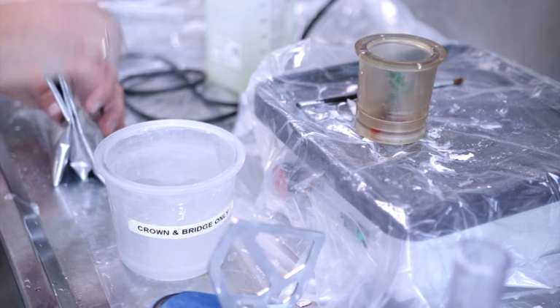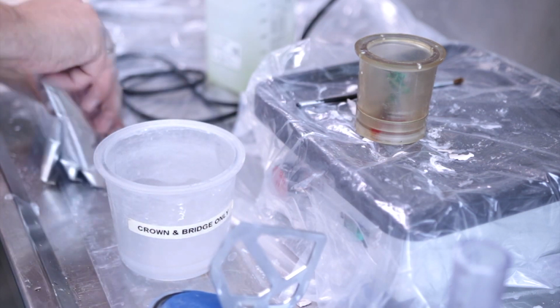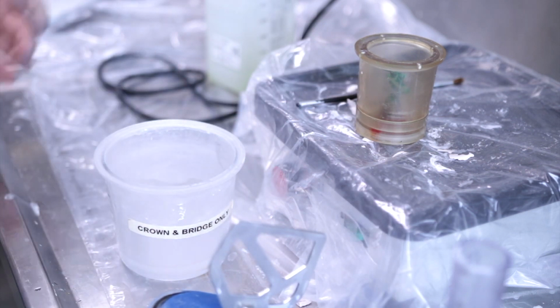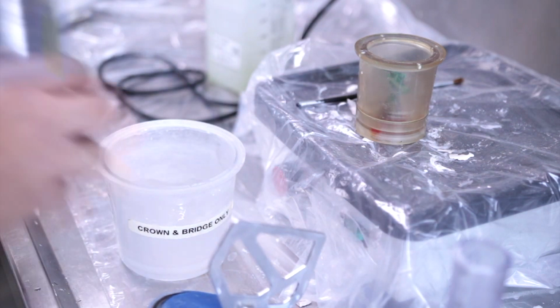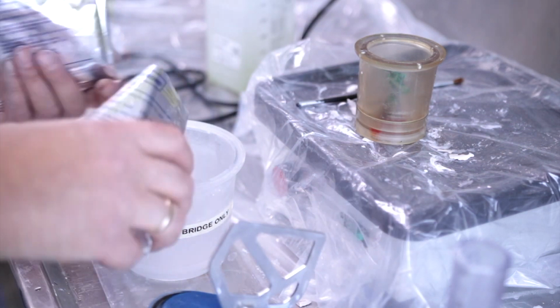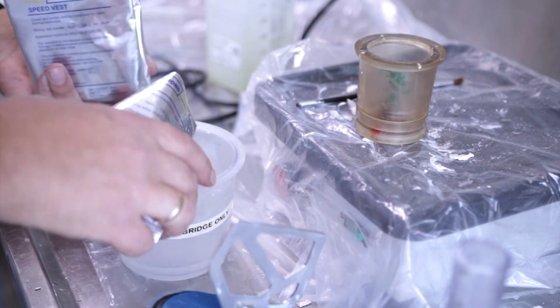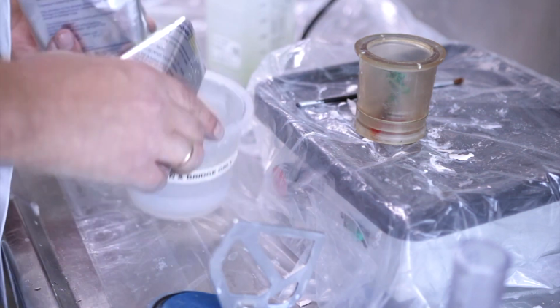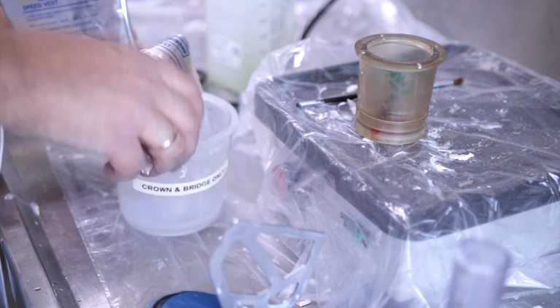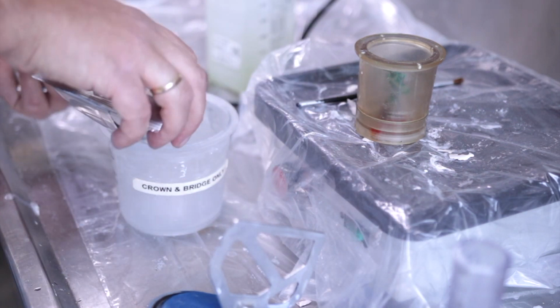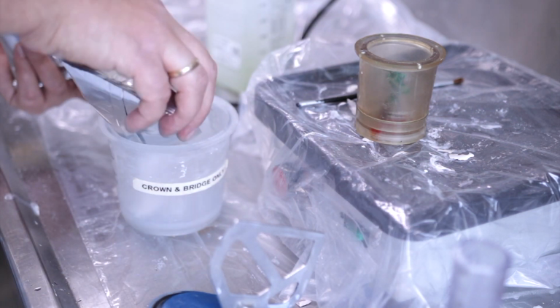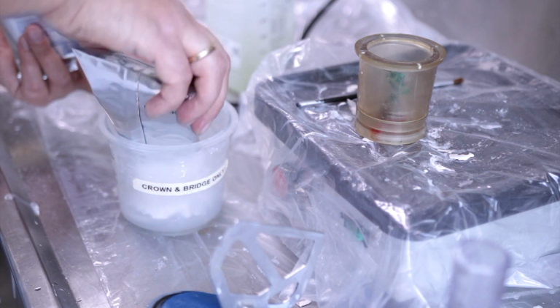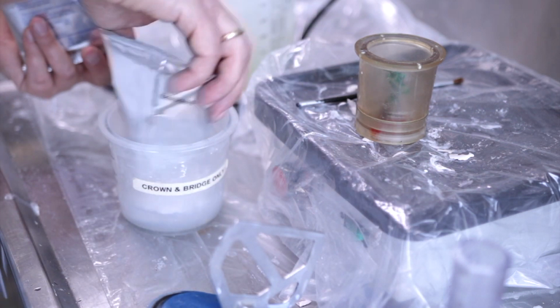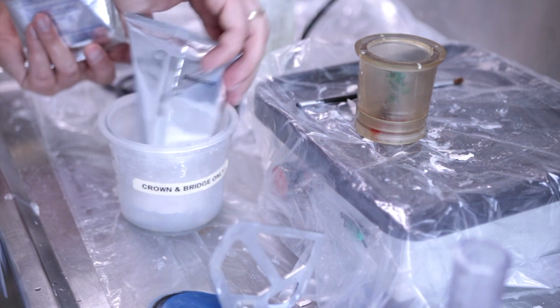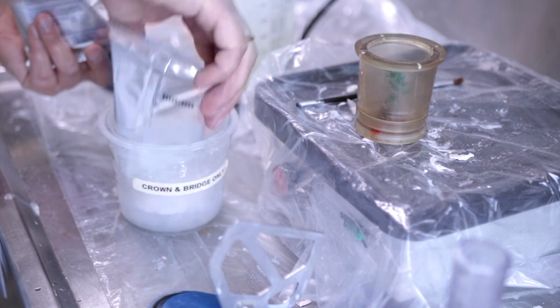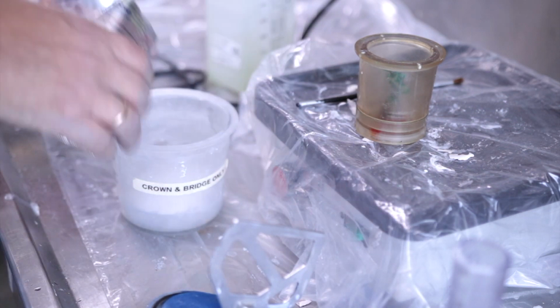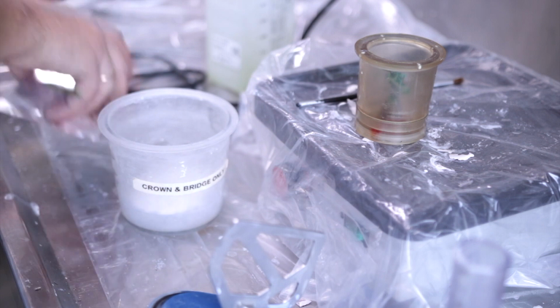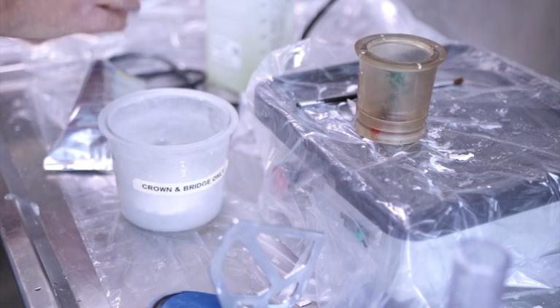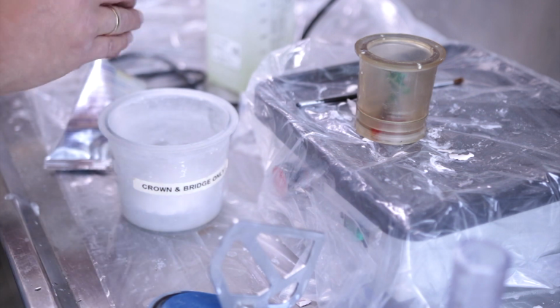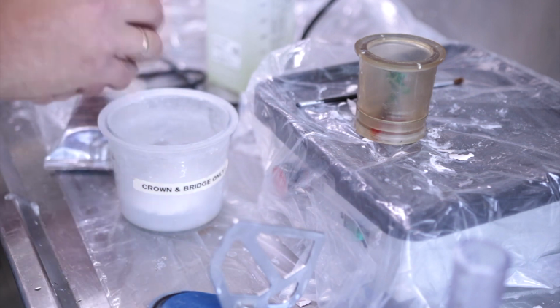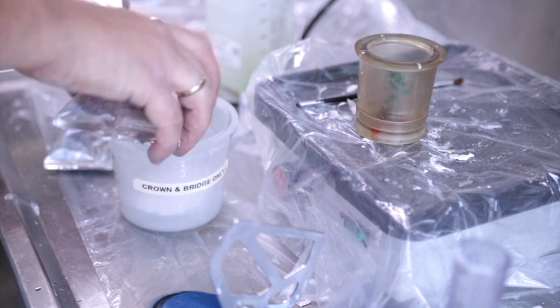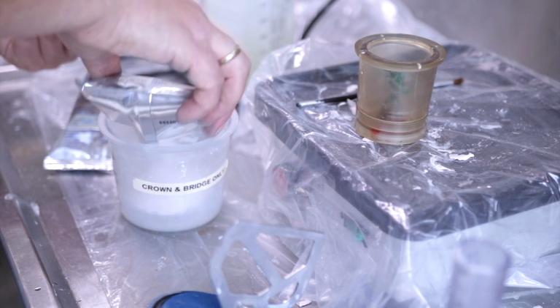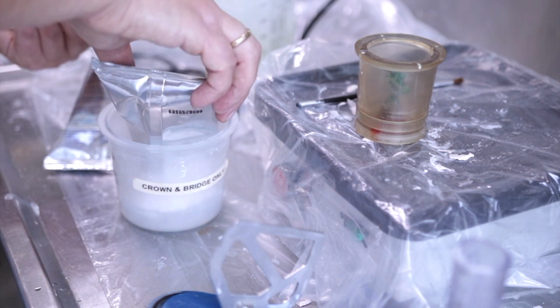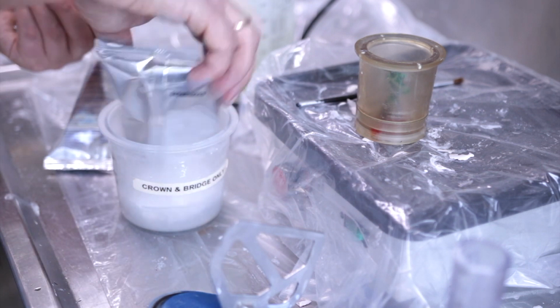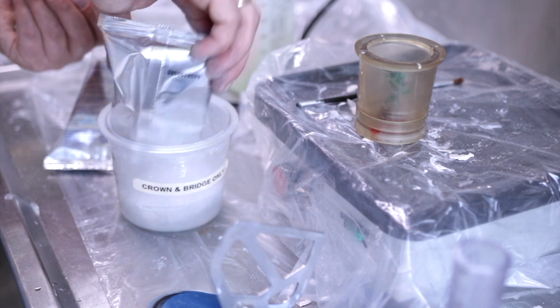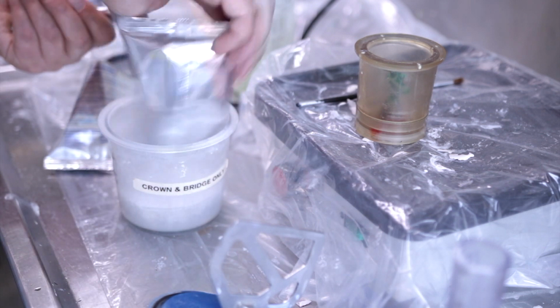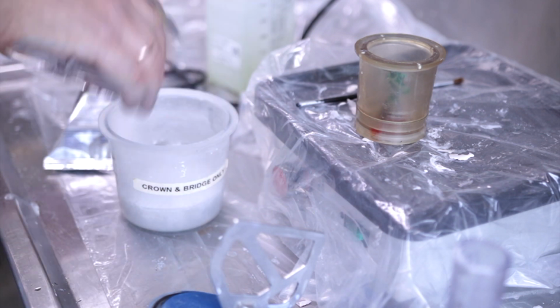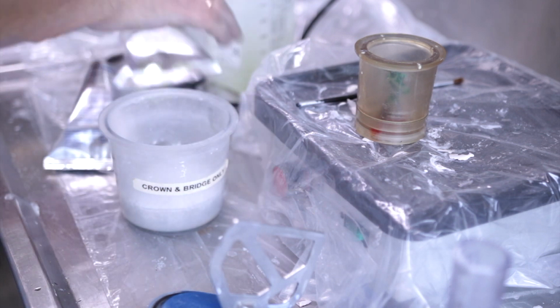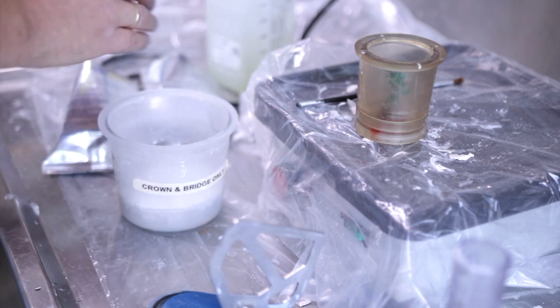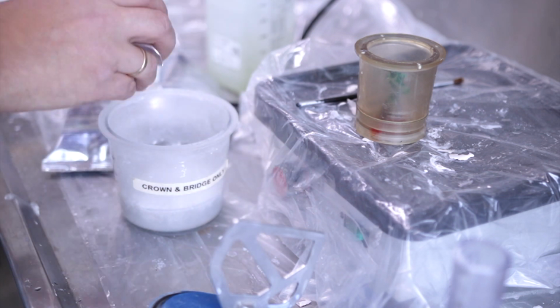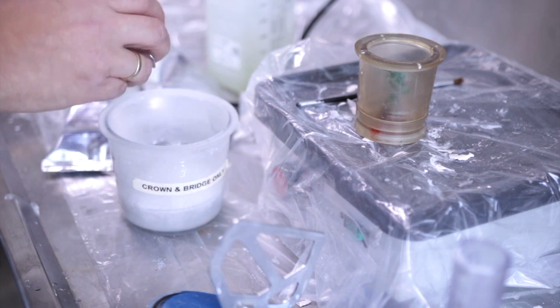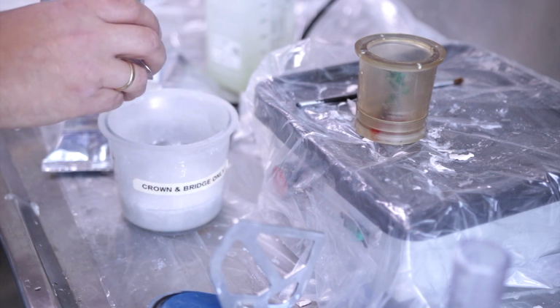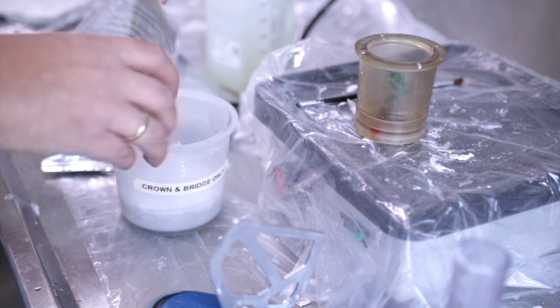Mix the ideal powder and liquid ratio by hand, and then mix under vacuum.